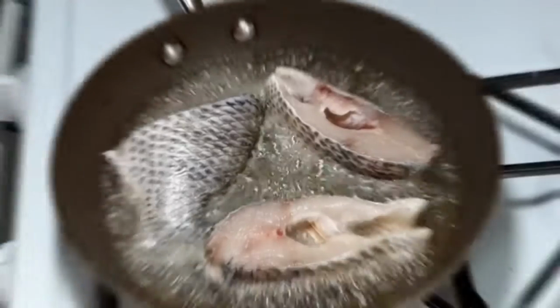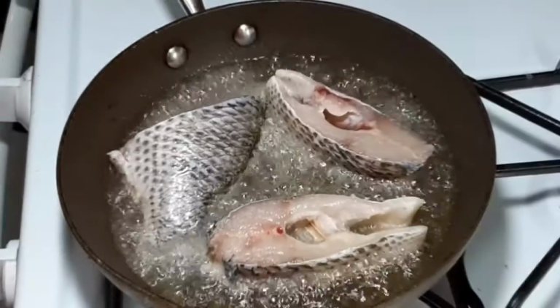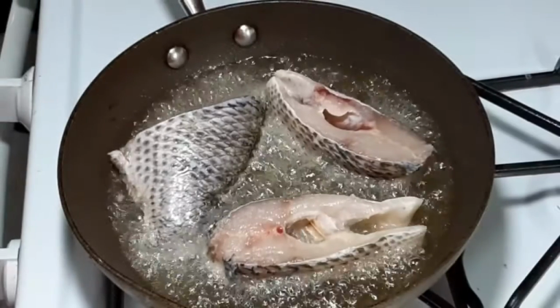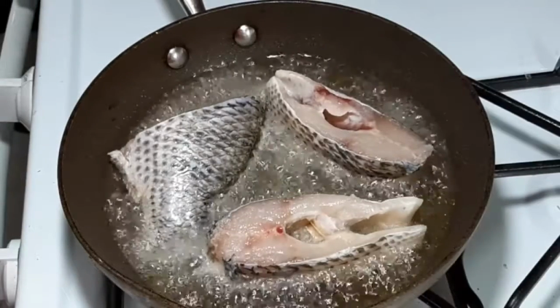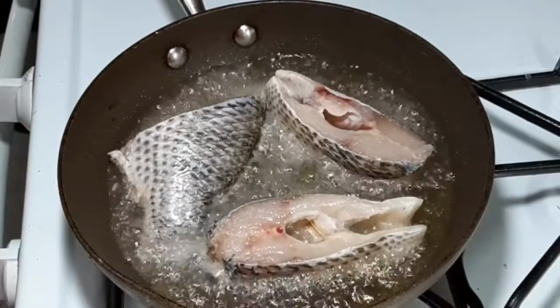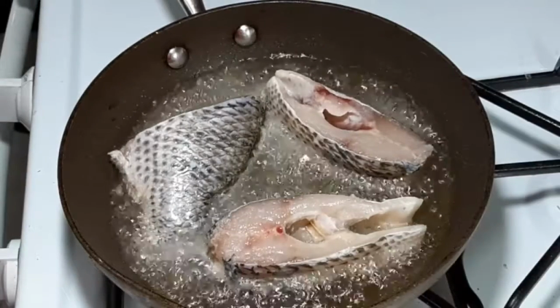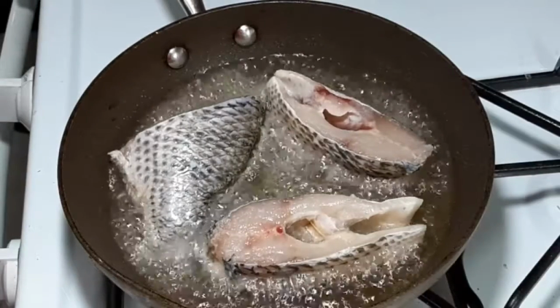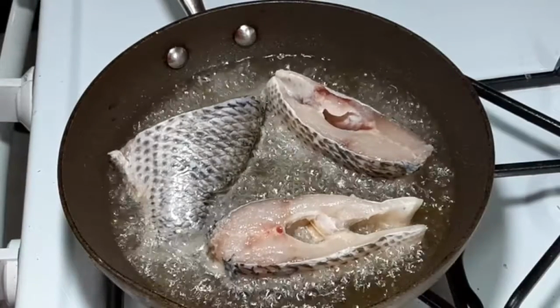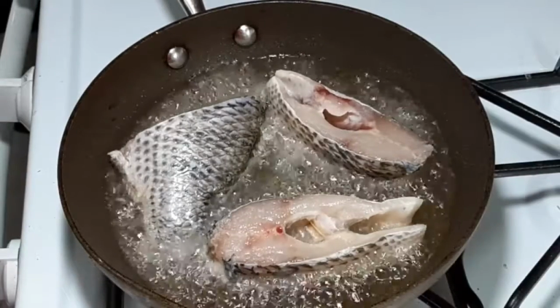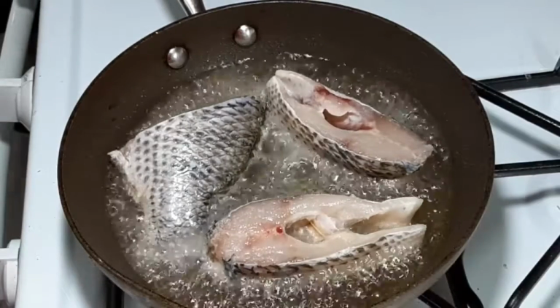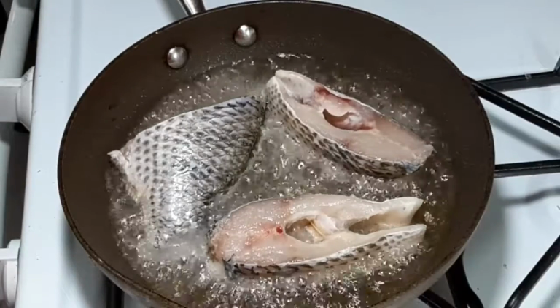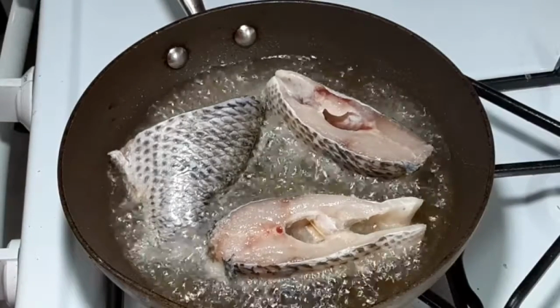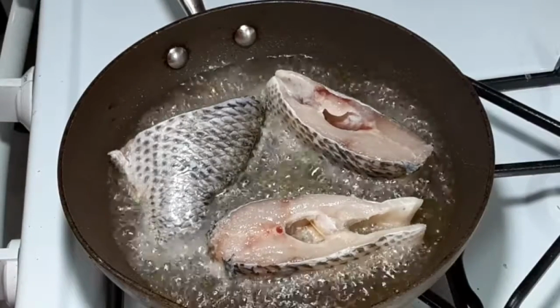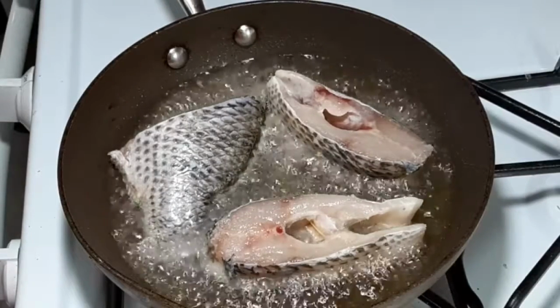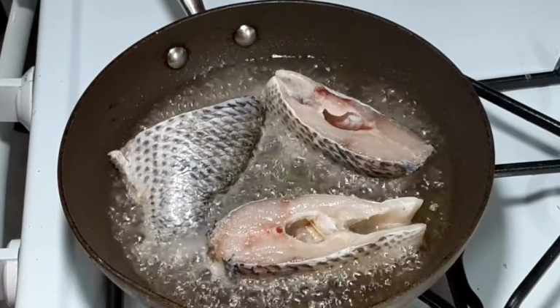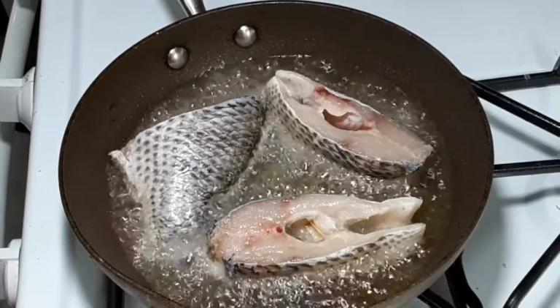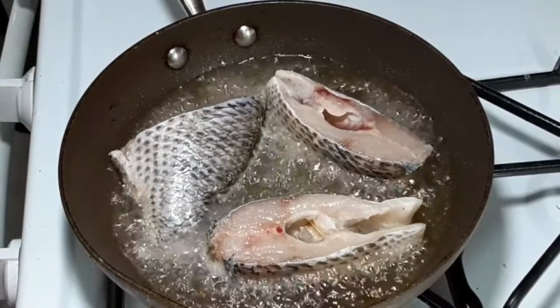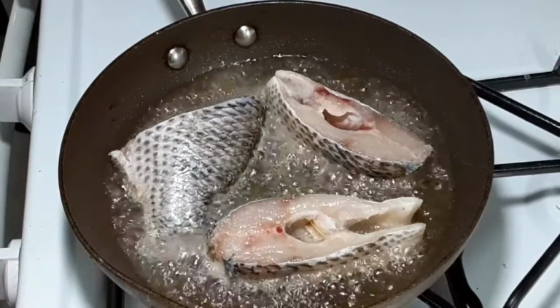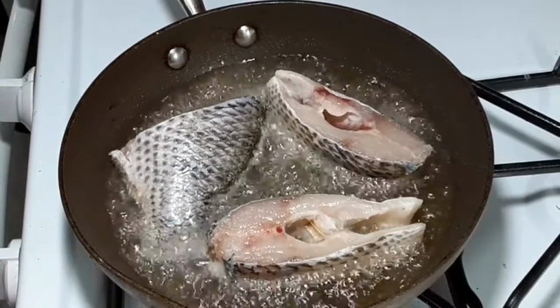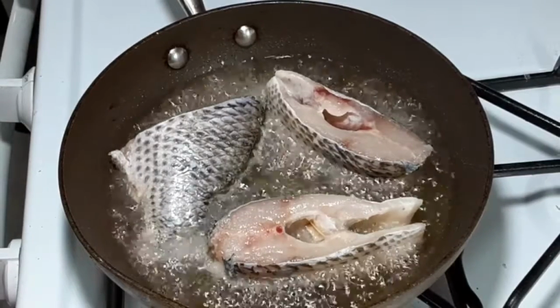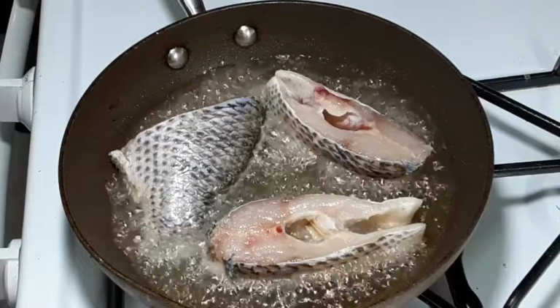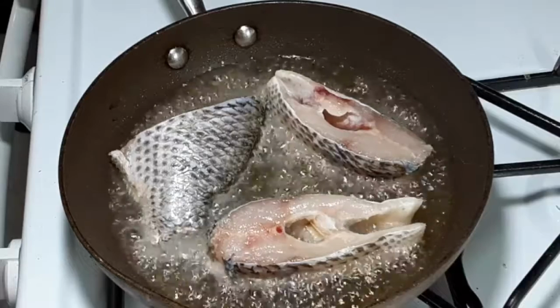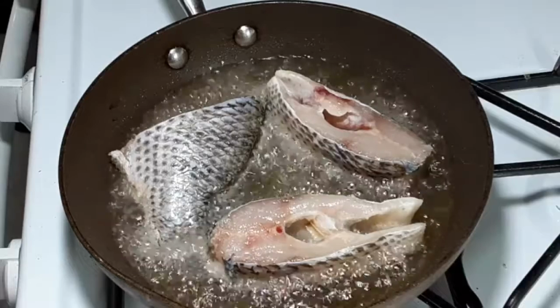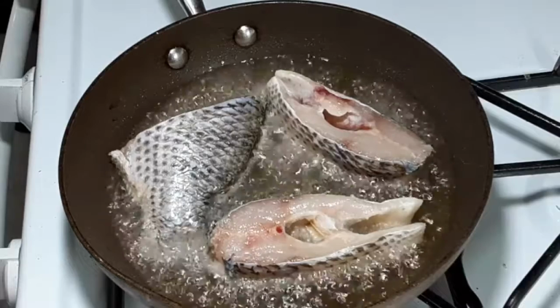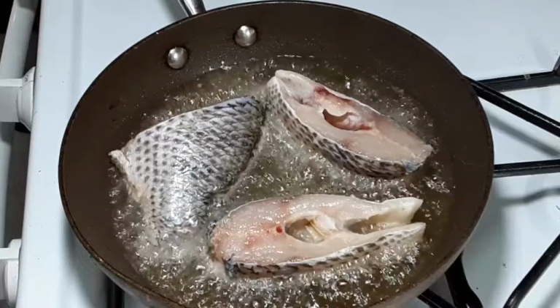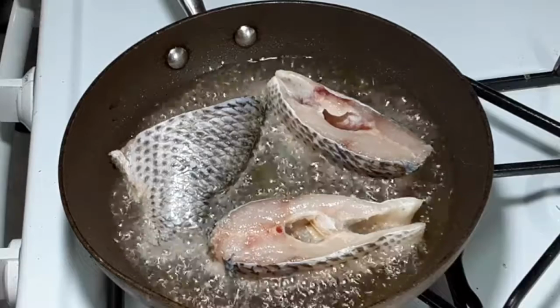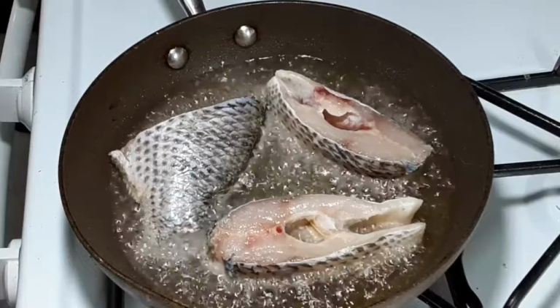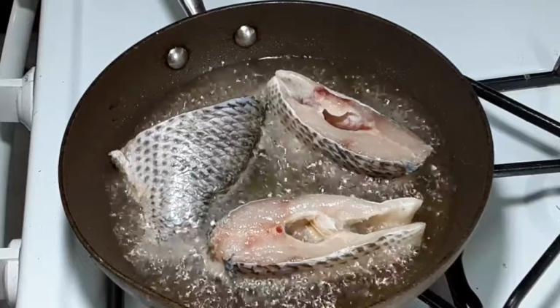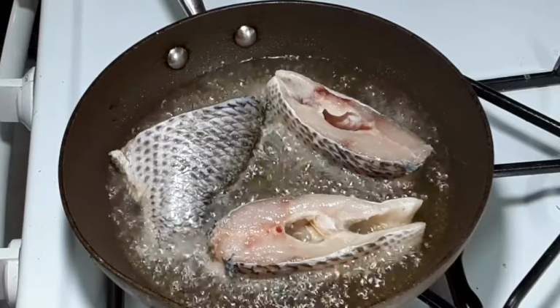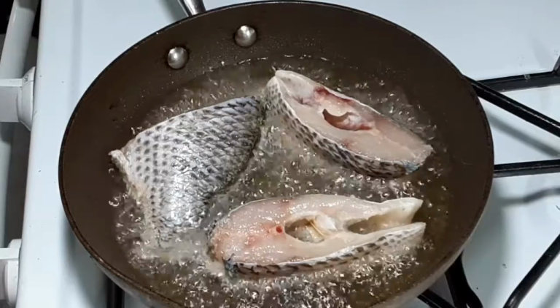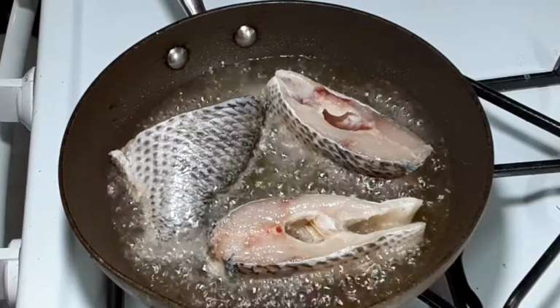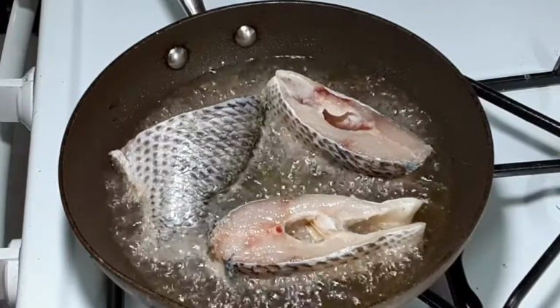I put in the clean sliced fish I prepared into my frying pan, and wait until it's cooked.